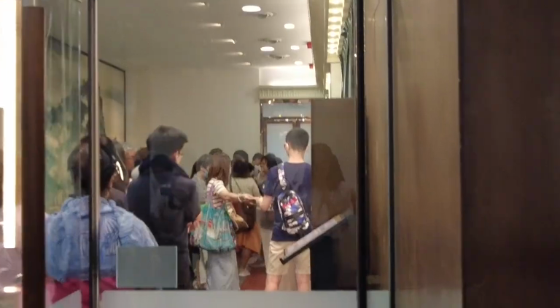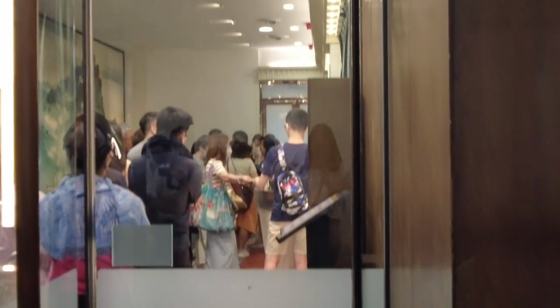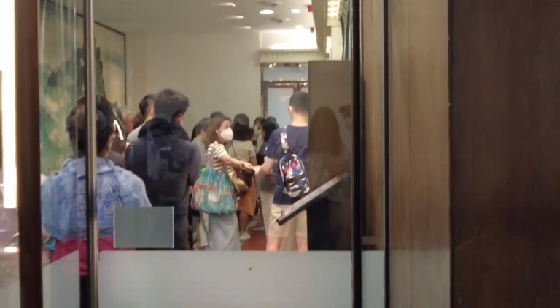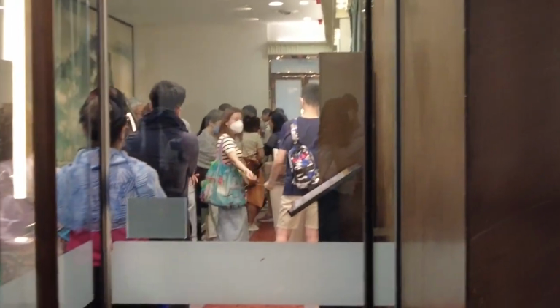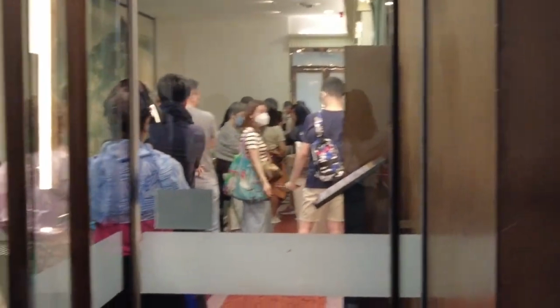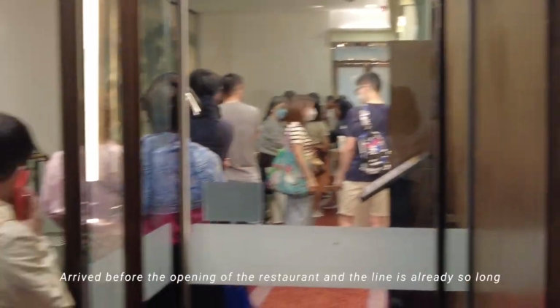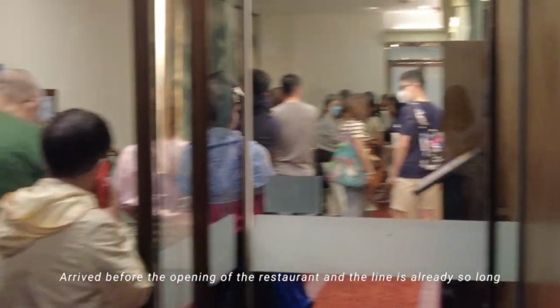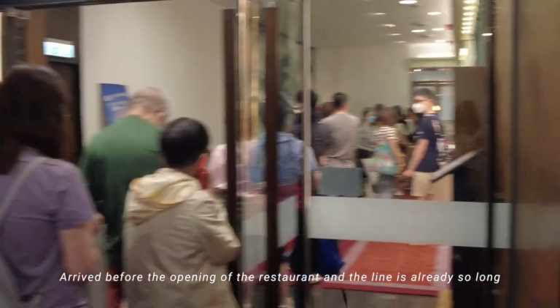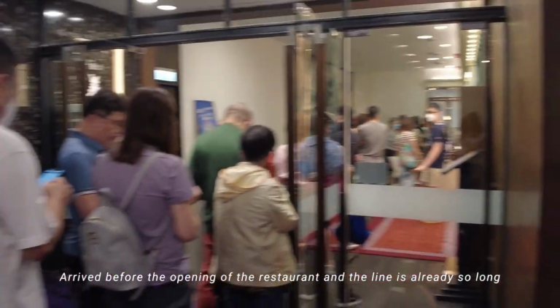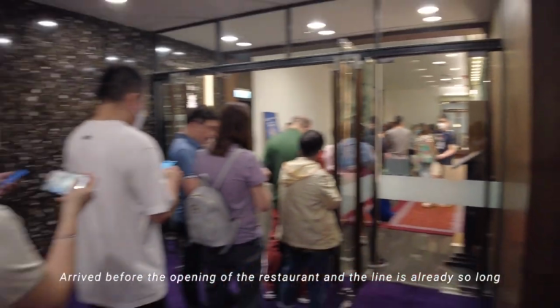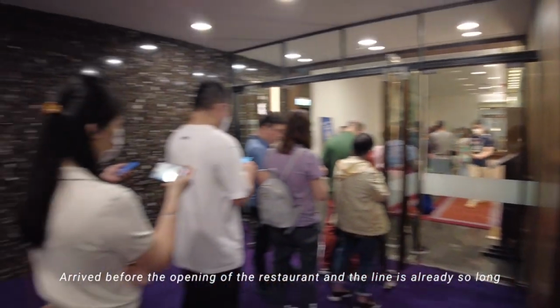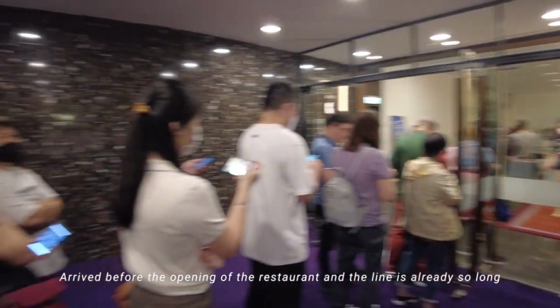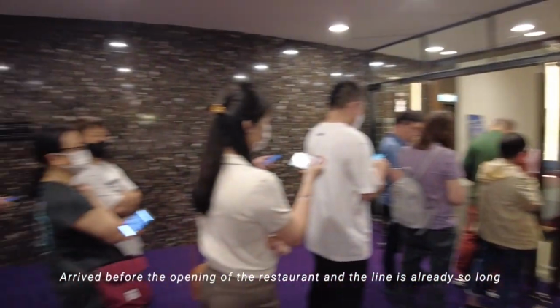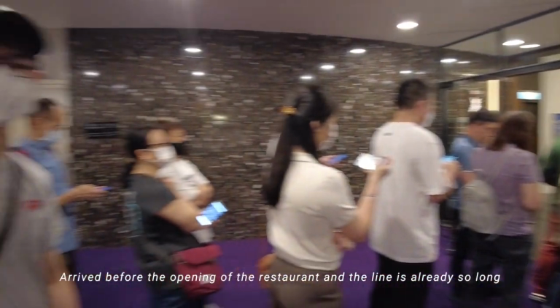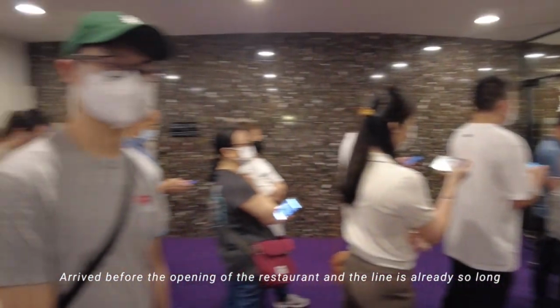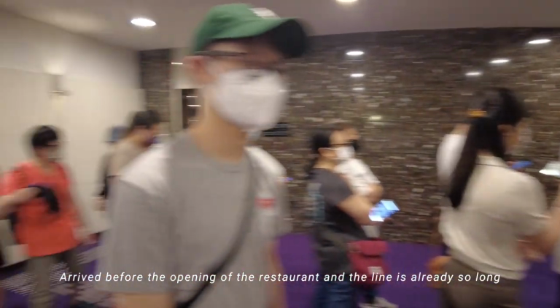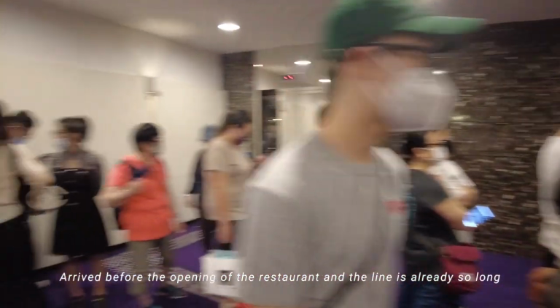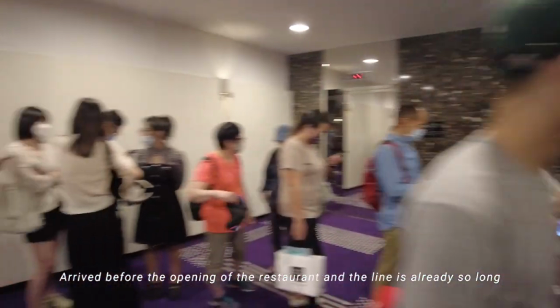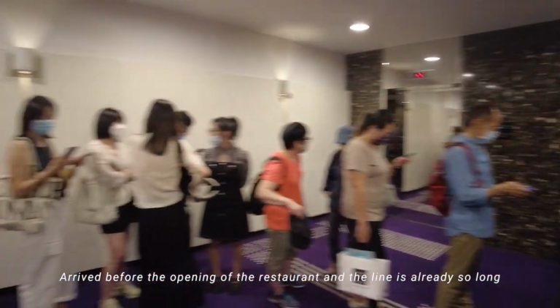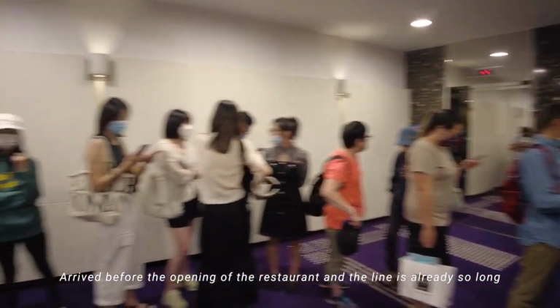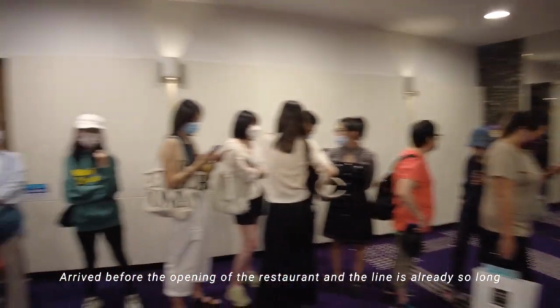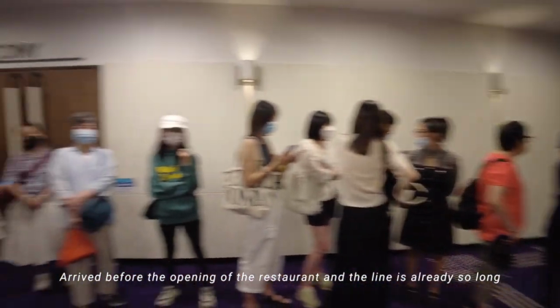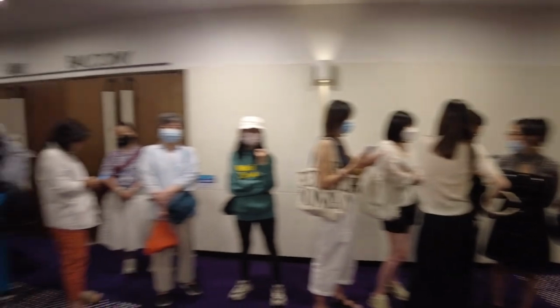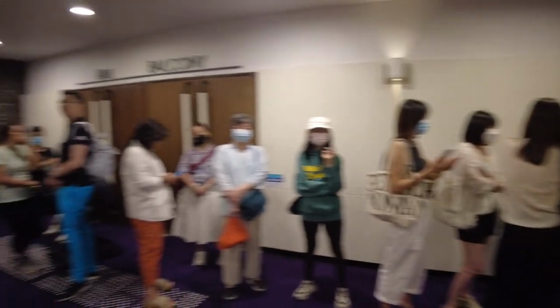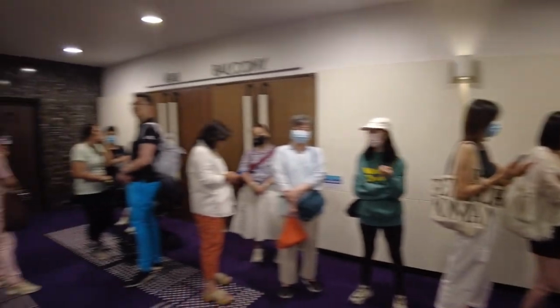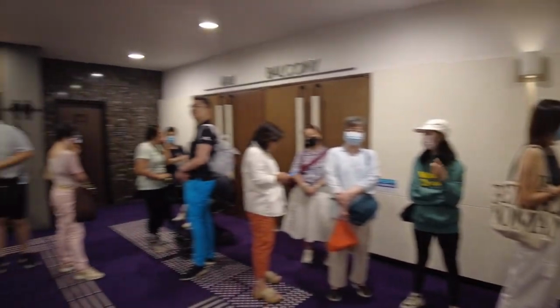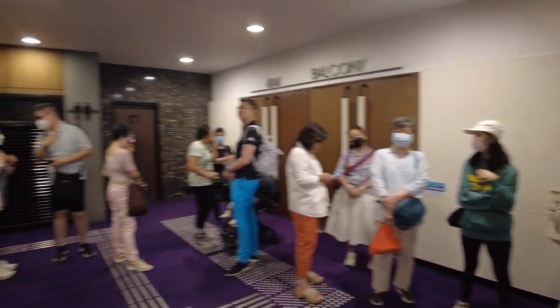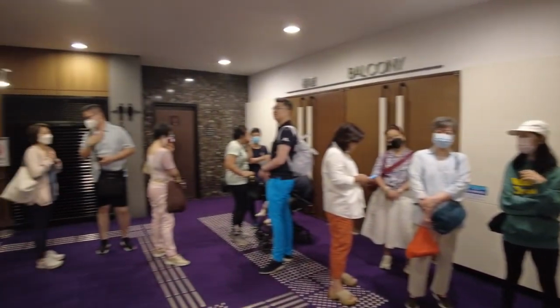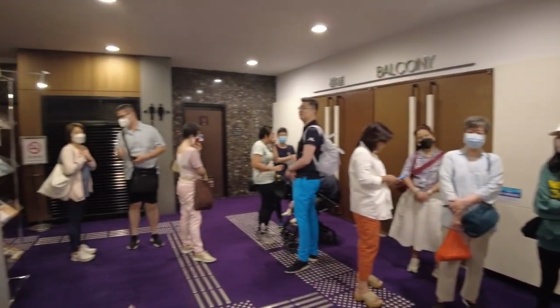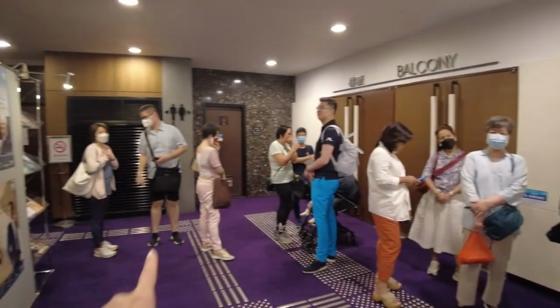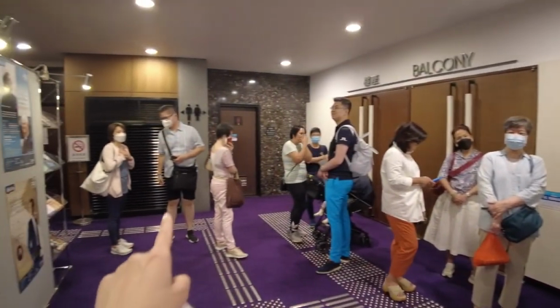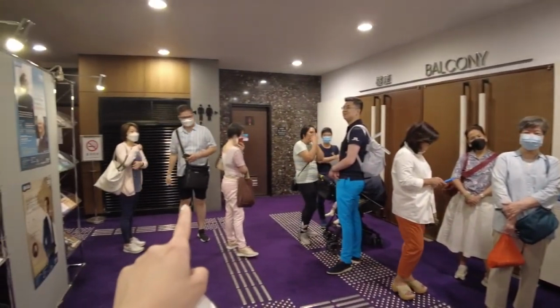Guys, the line is so long. See? Where are we going to fill up? Oh my gosh, there are so many people. Let's go!